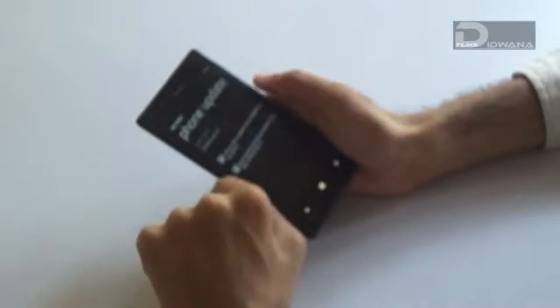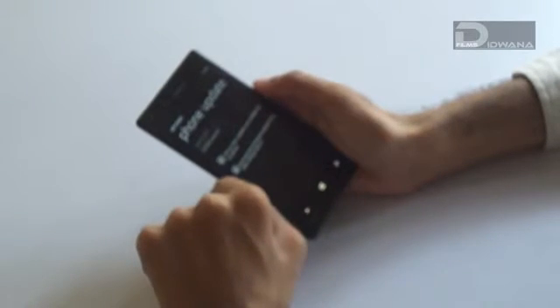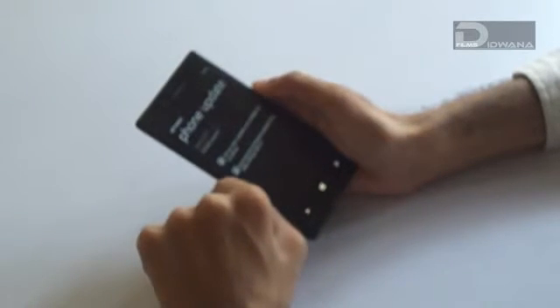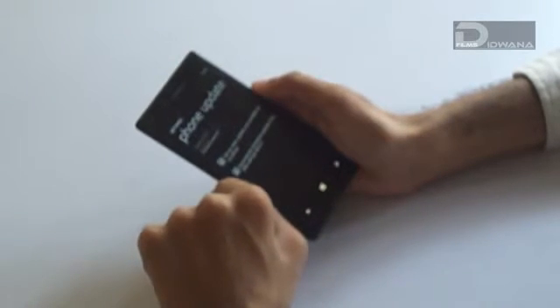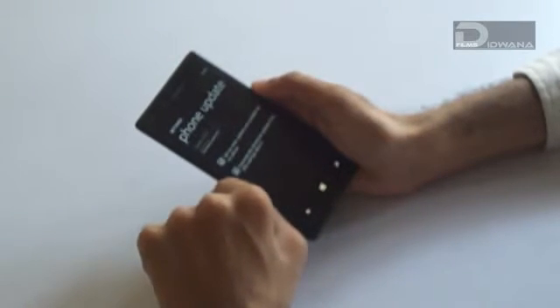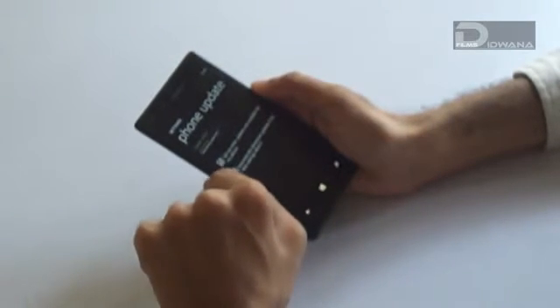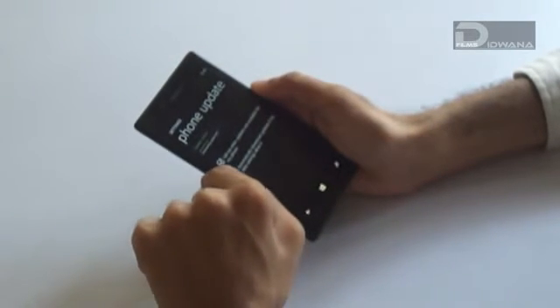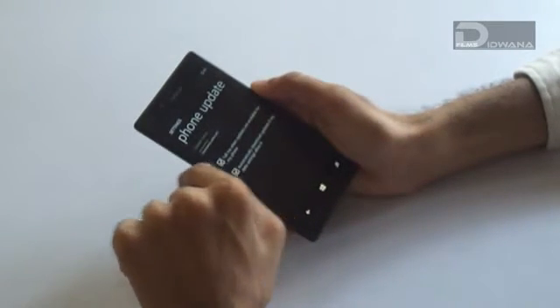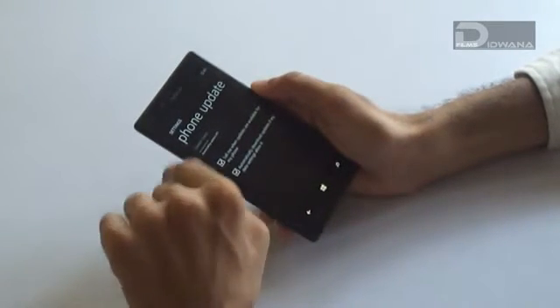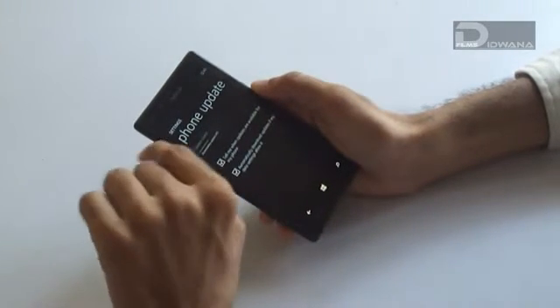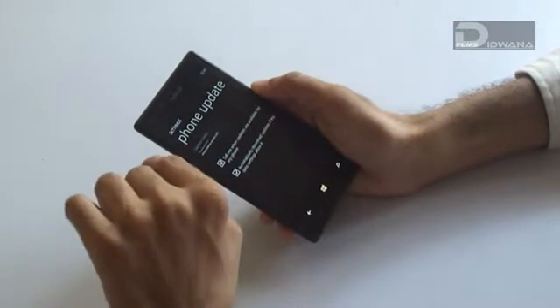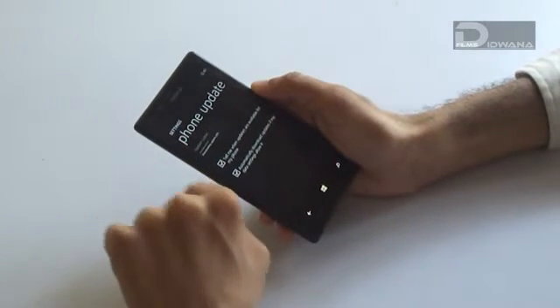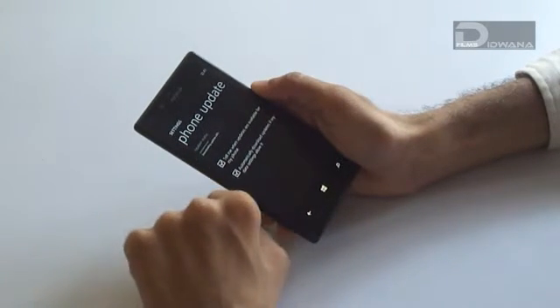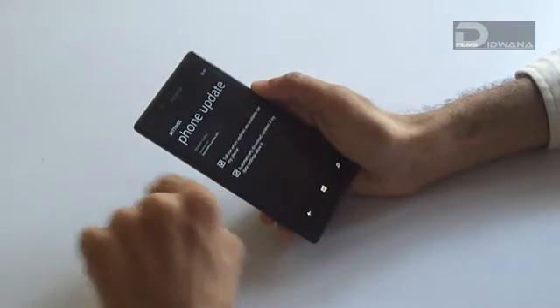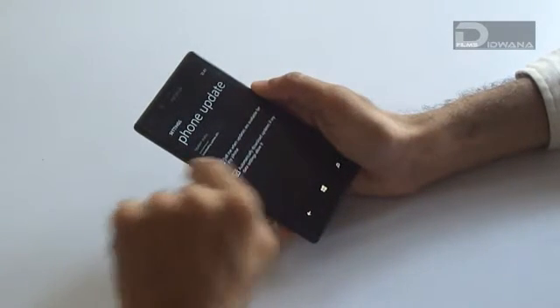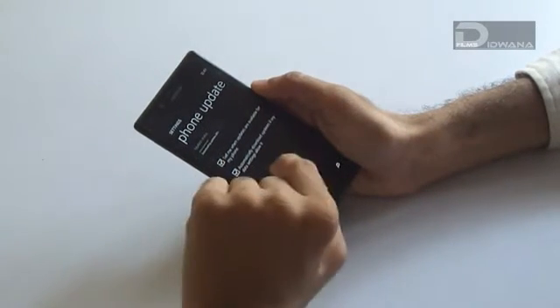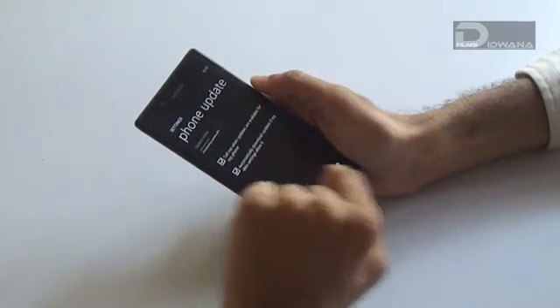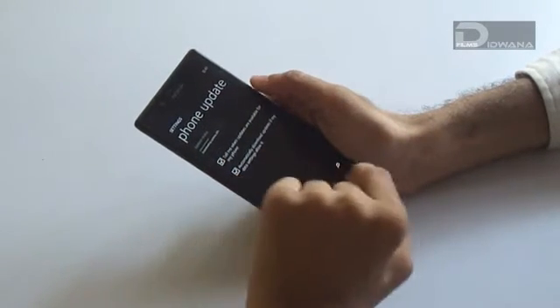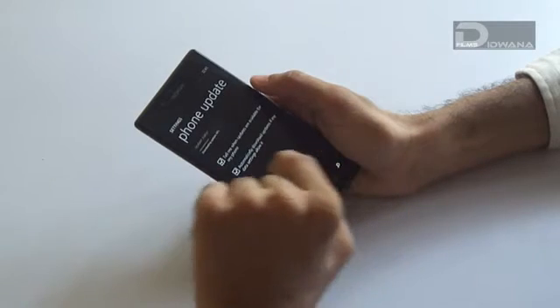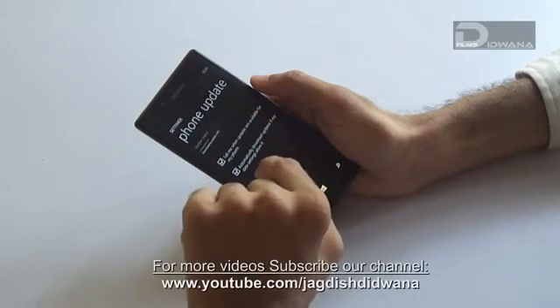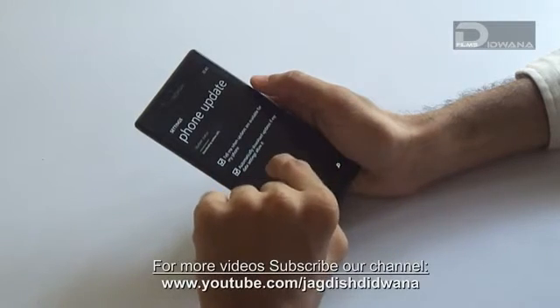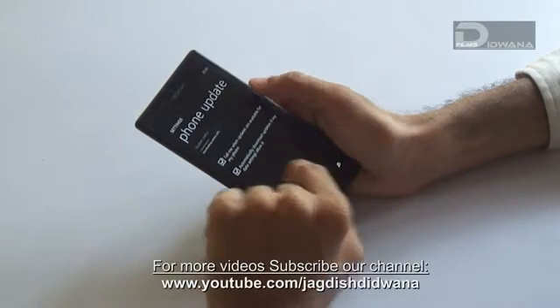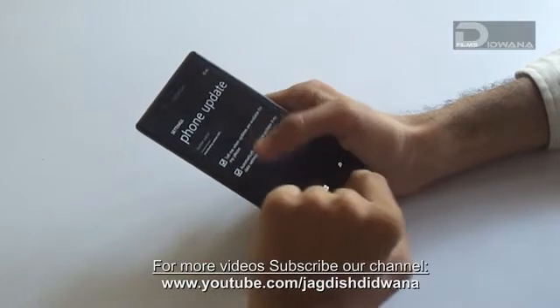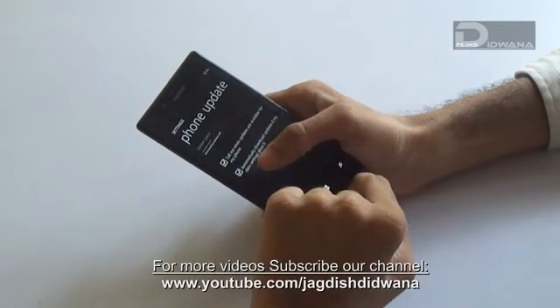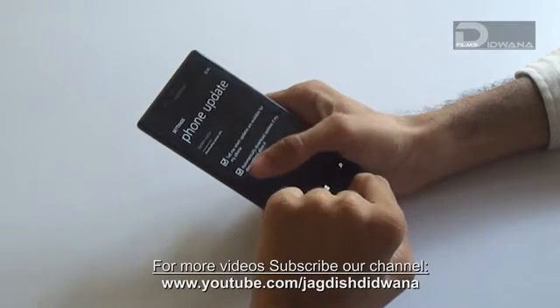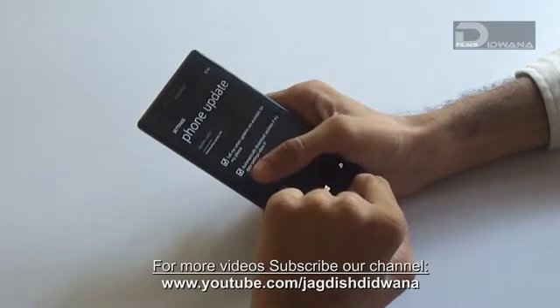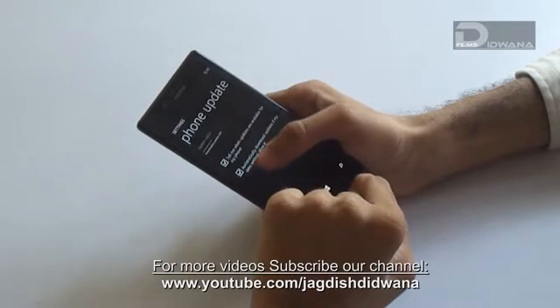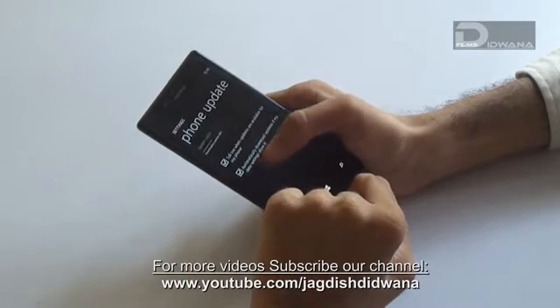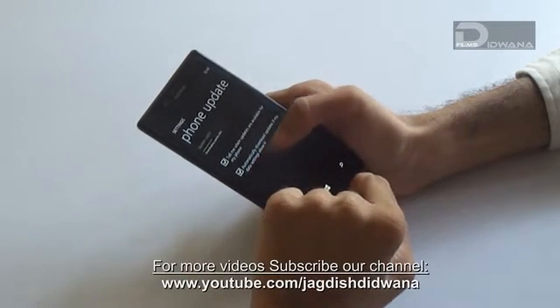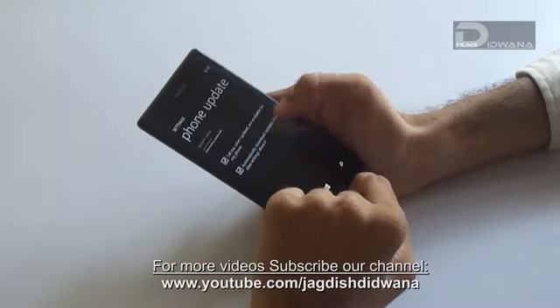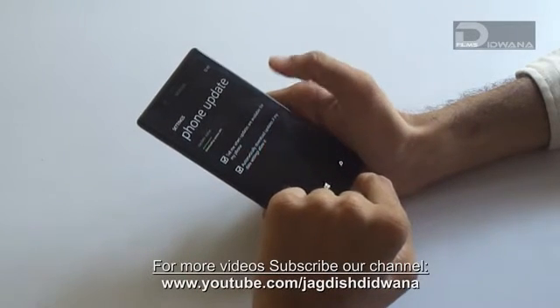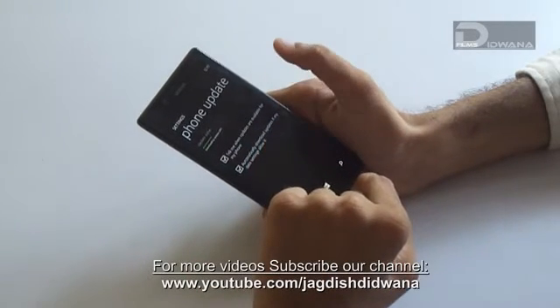Just click on Check for Updates. If any updates are available, it will automatically check and start updating.